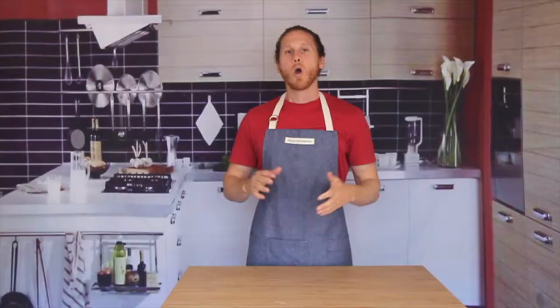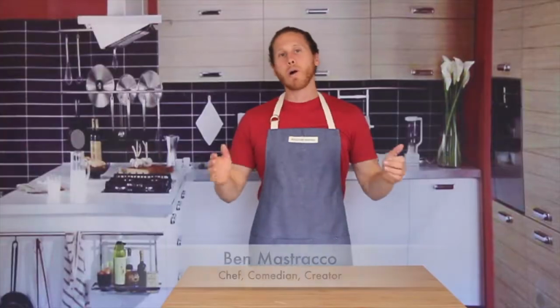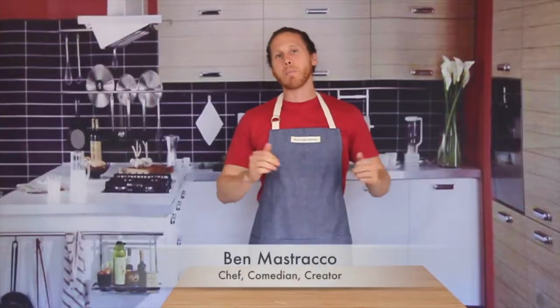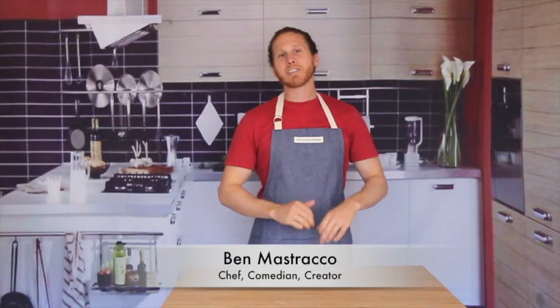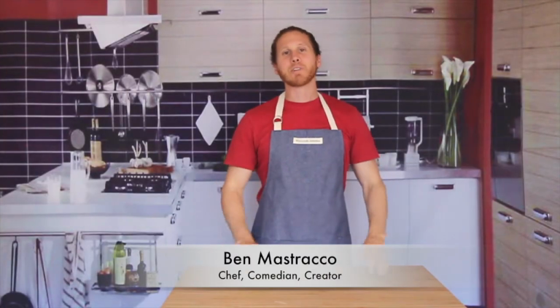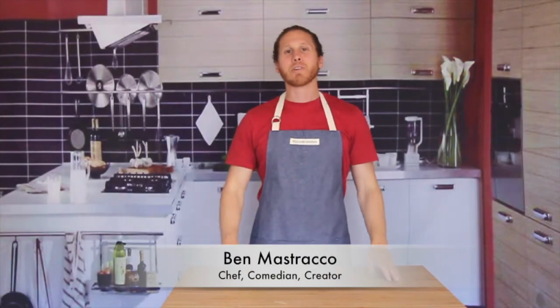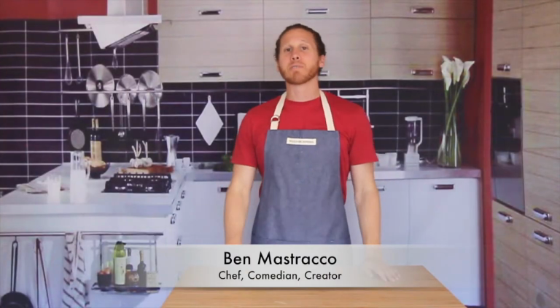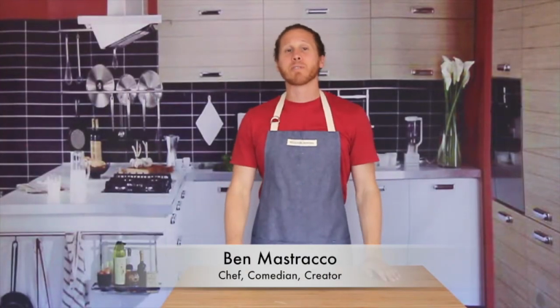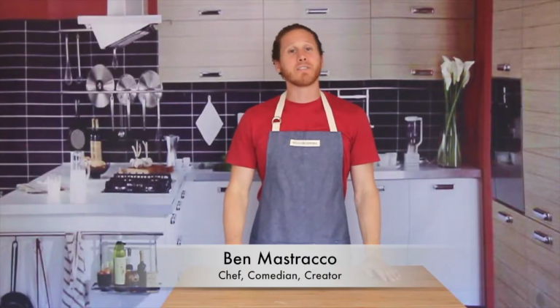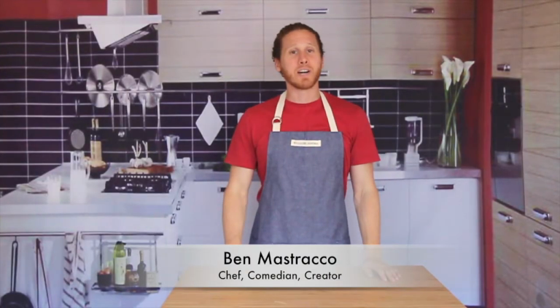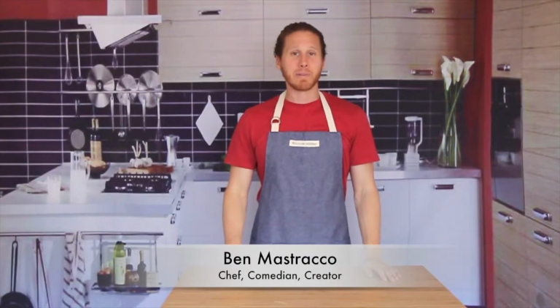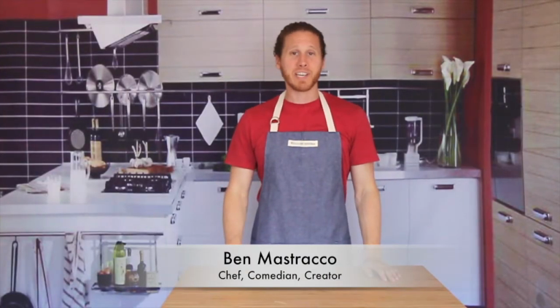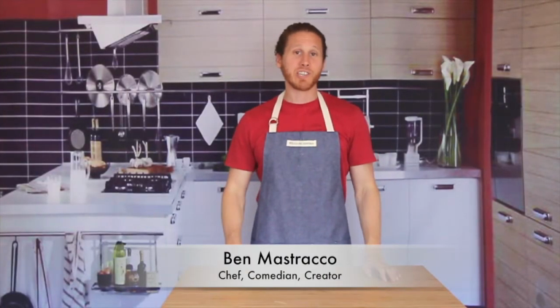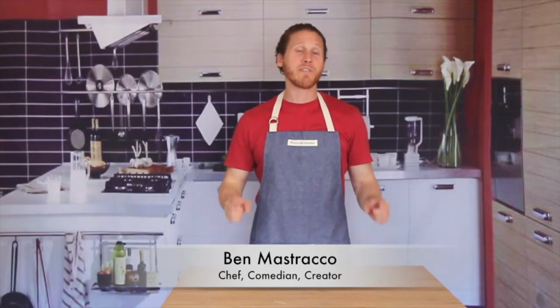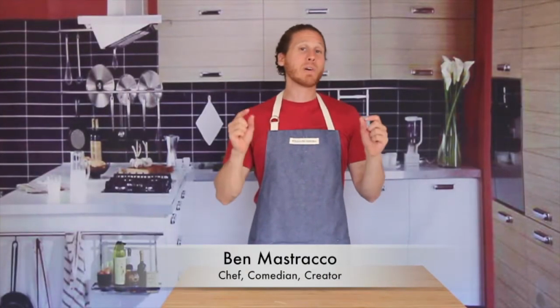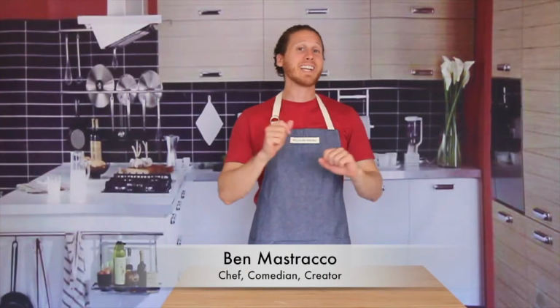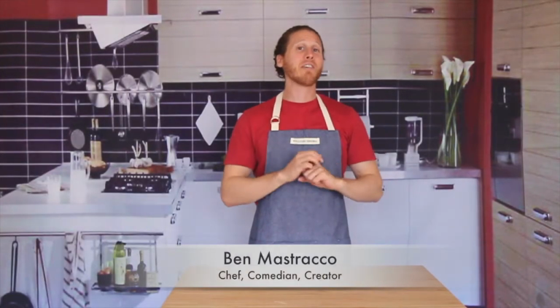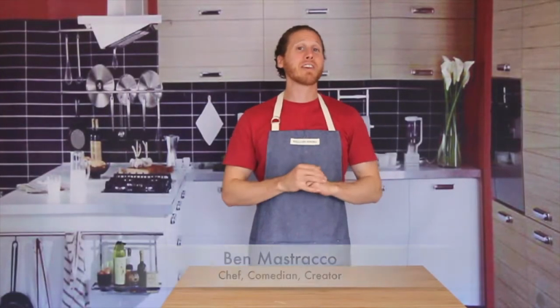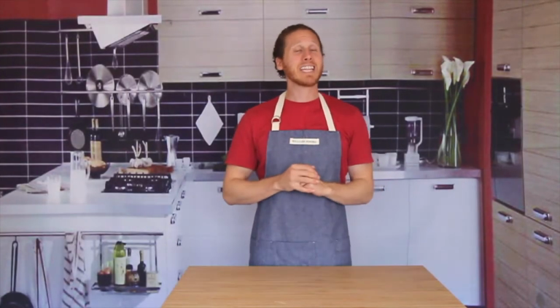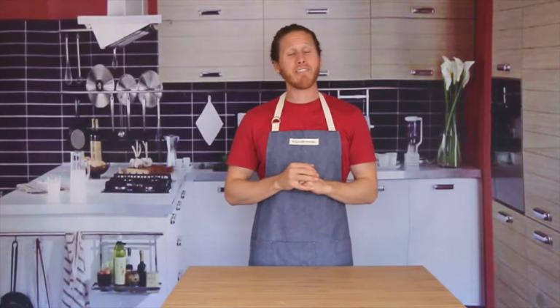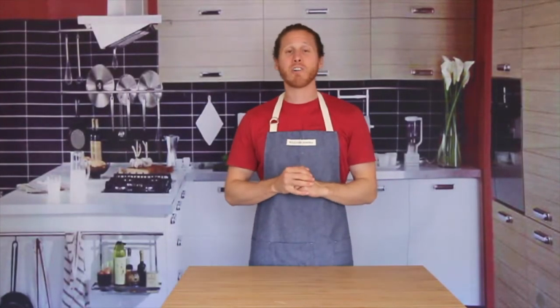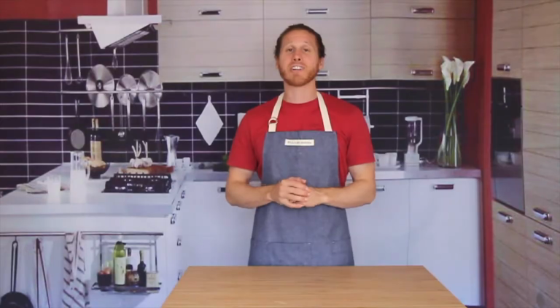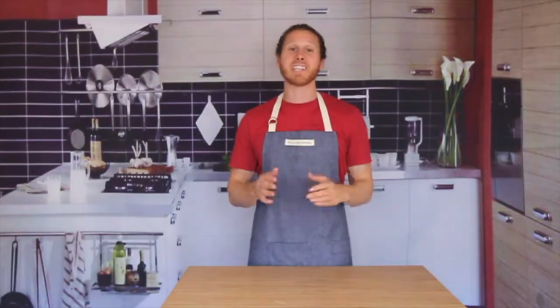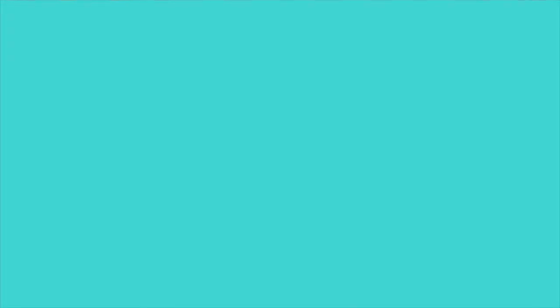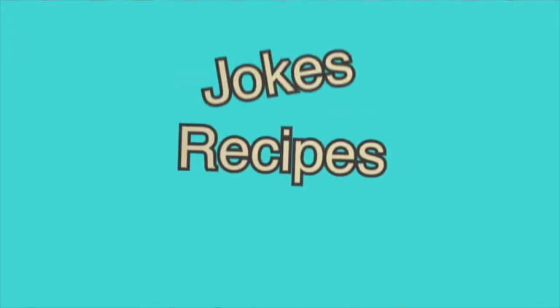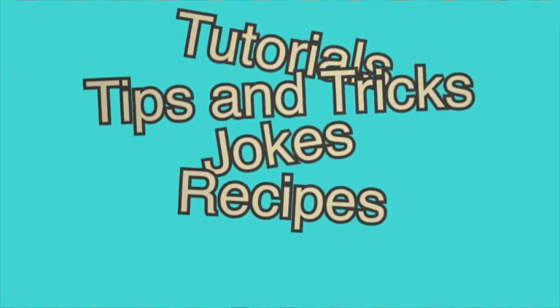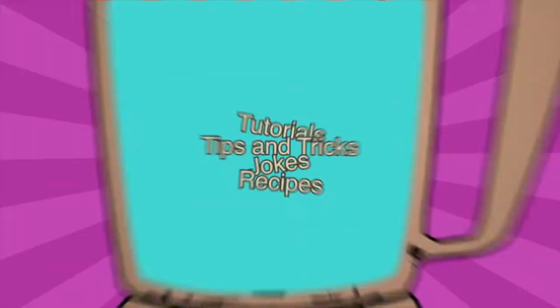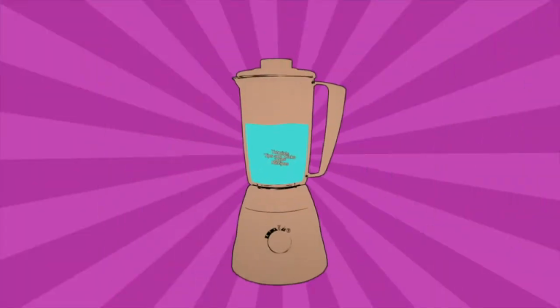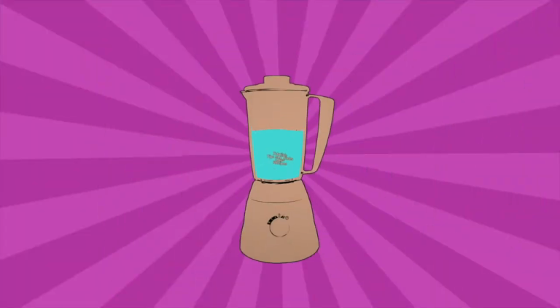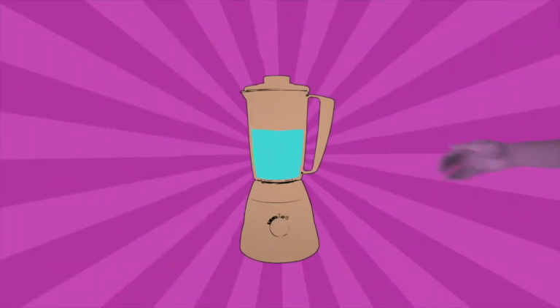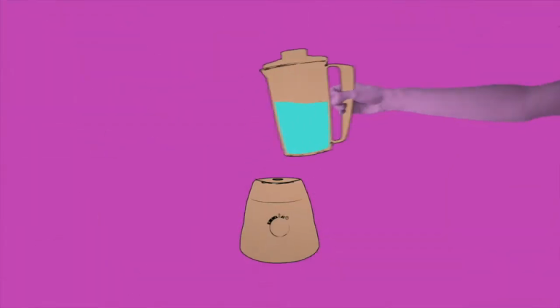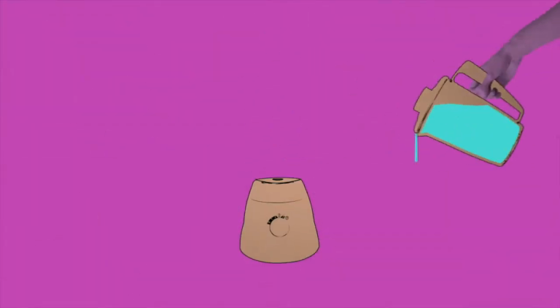Welcome back to another episode of Comedy Kitchen. If you want to eat healthier, laugh harder, and live better, you are in the right place.